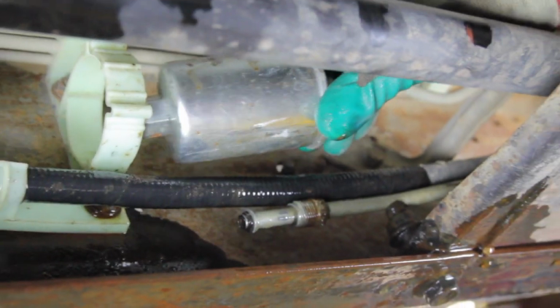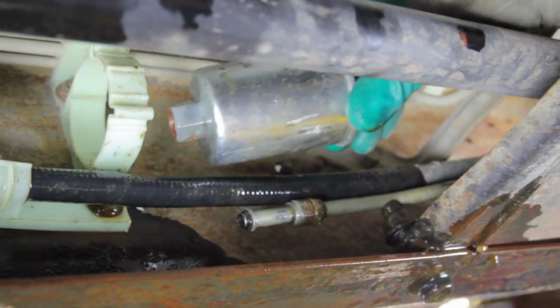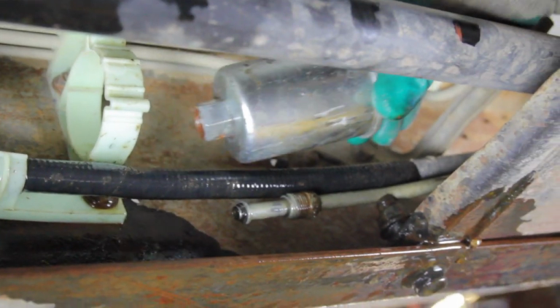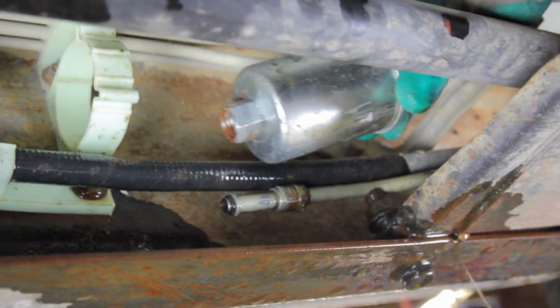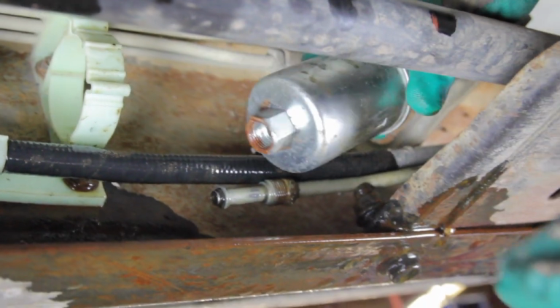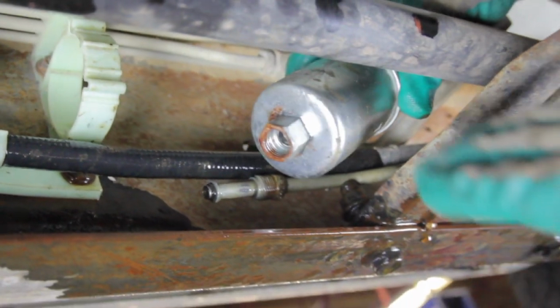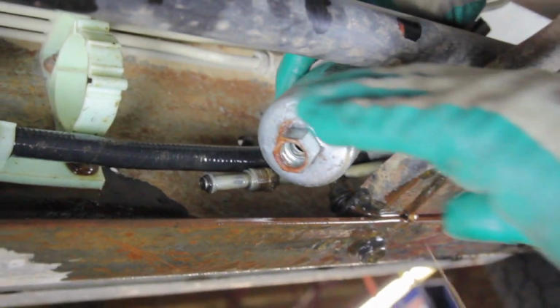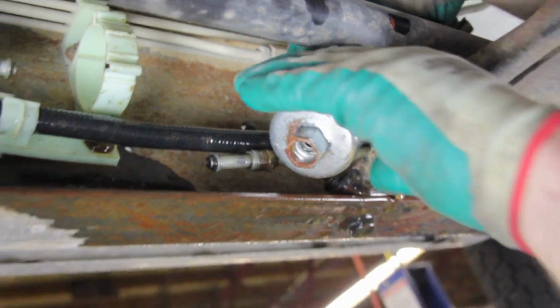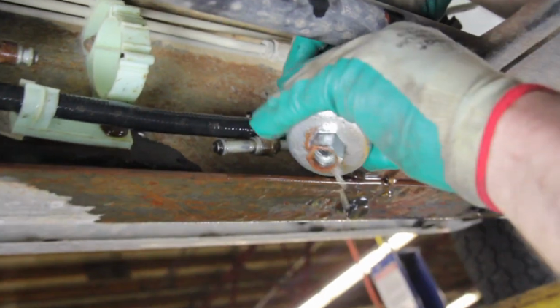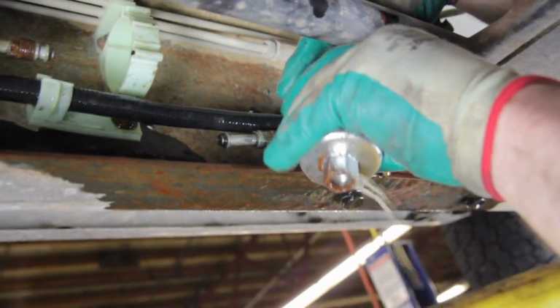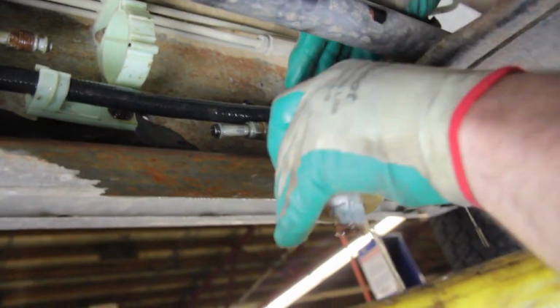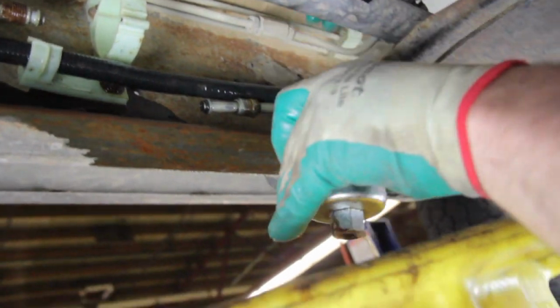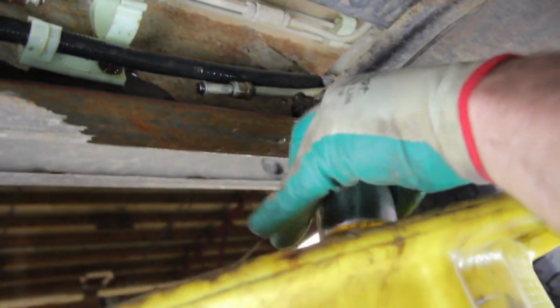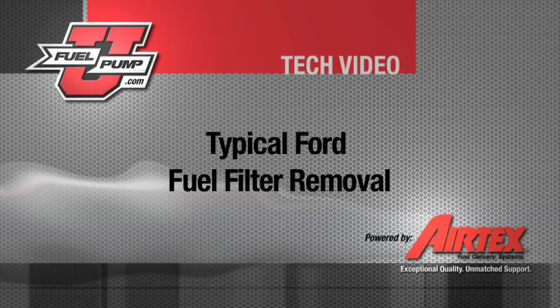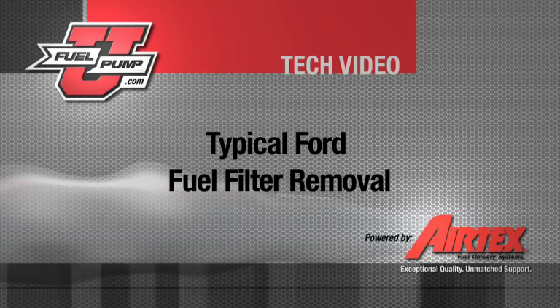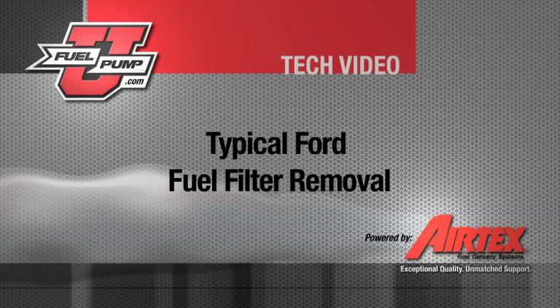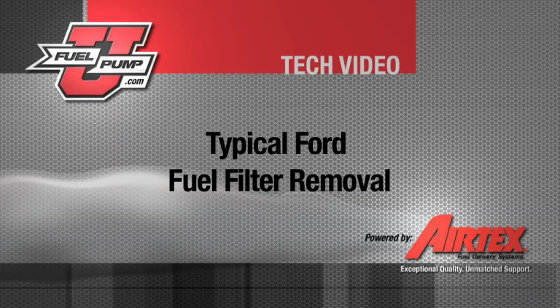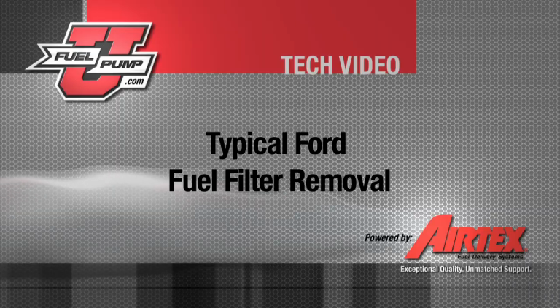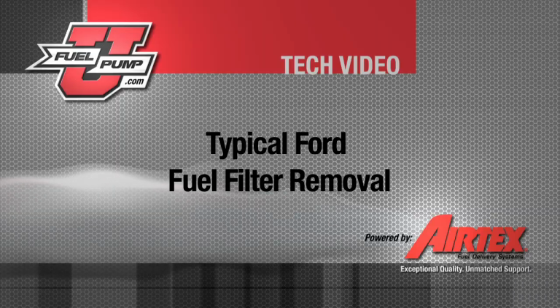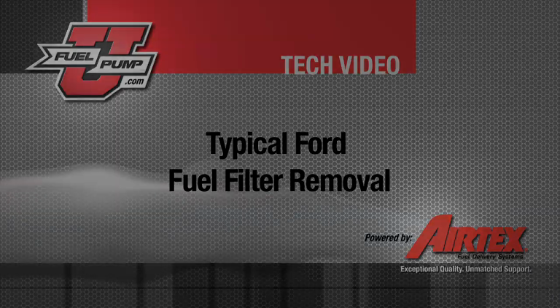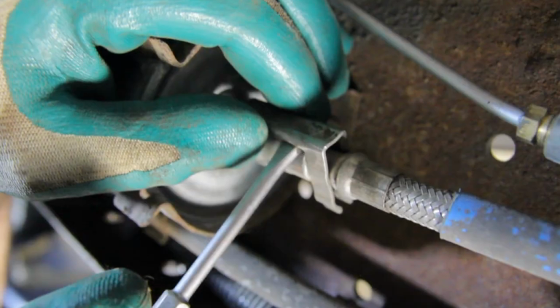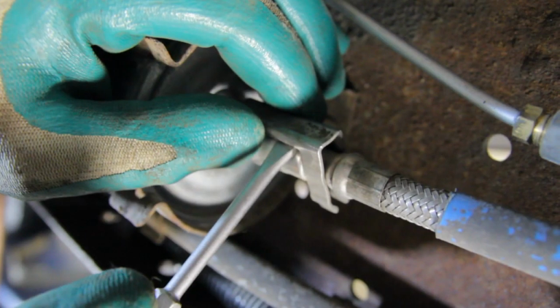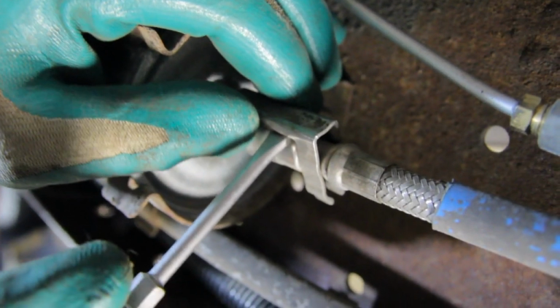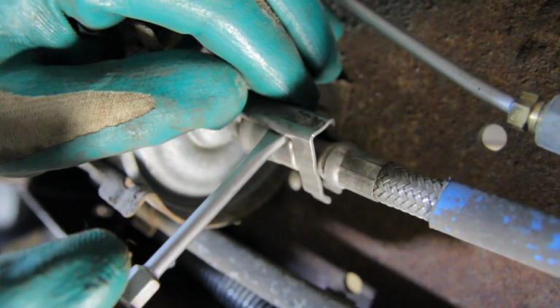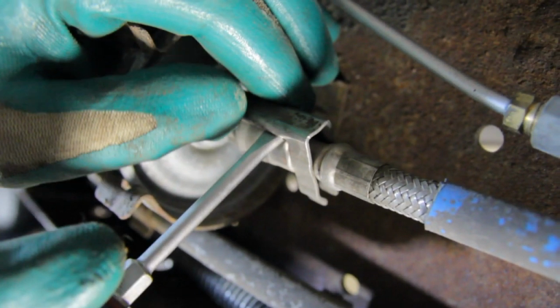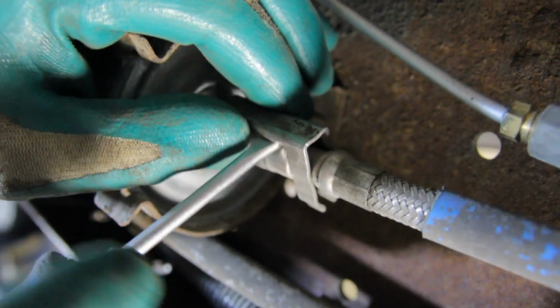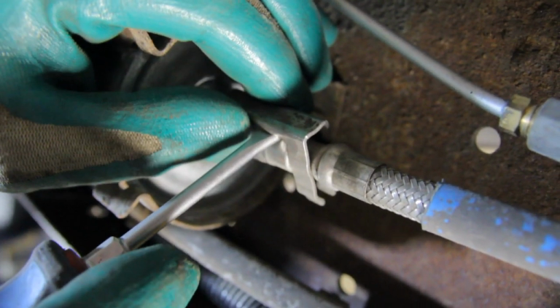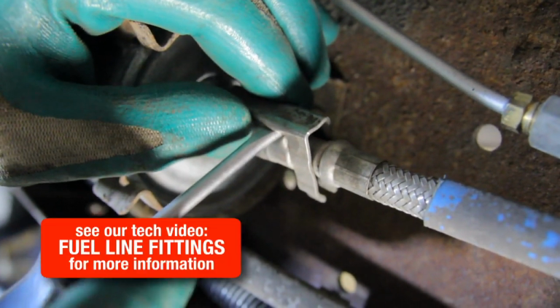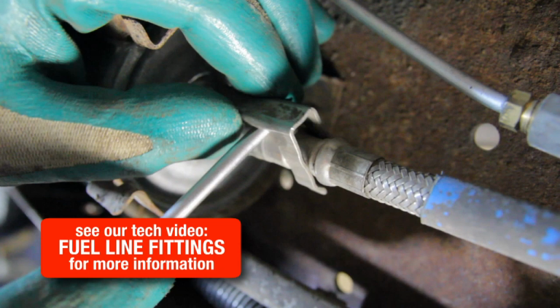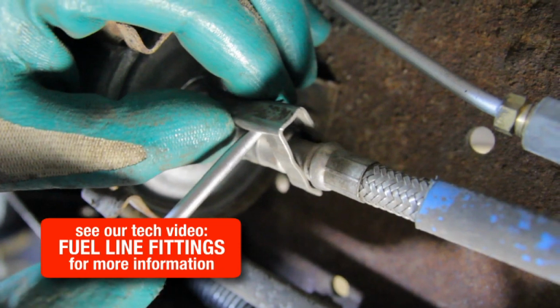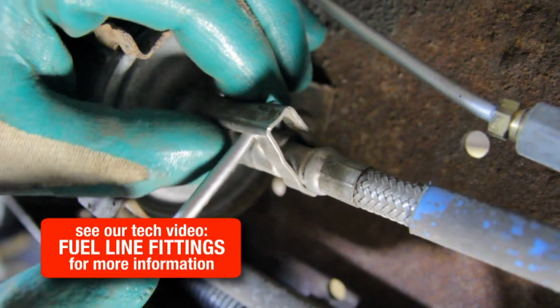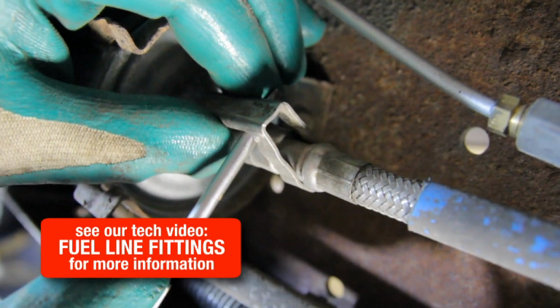Always be sure and try to capture this fuel in an approved container. First, you will note there are safety retainers on each line.